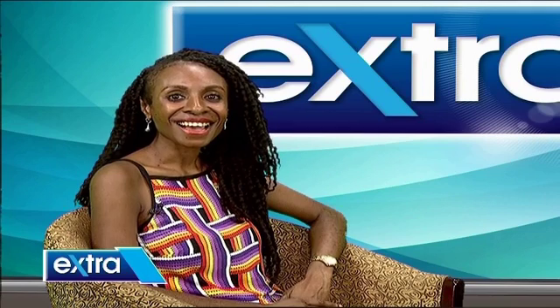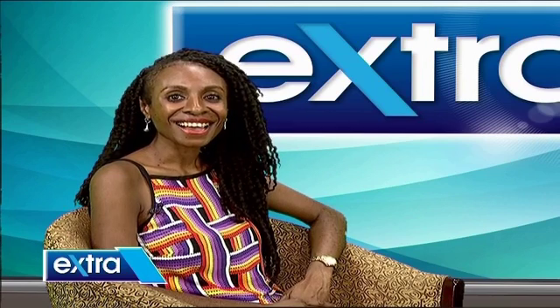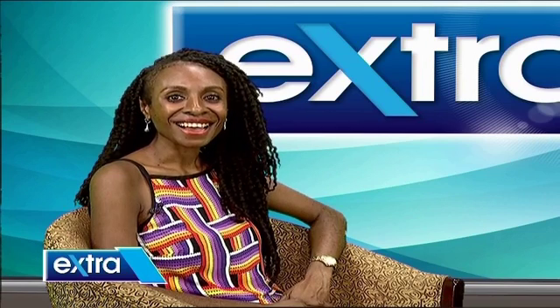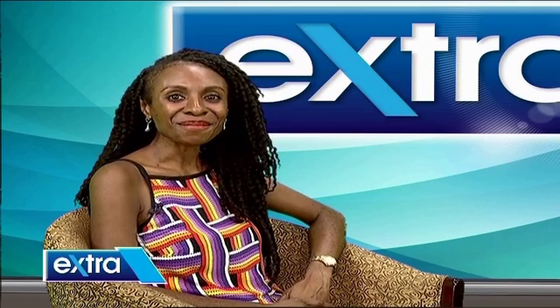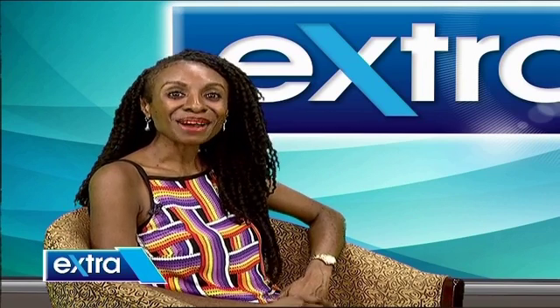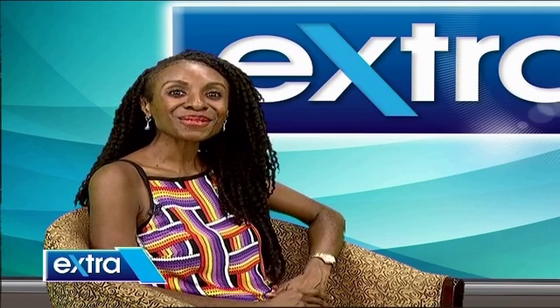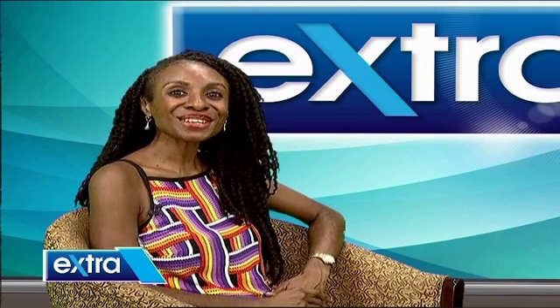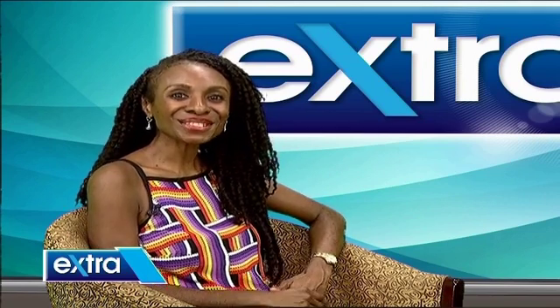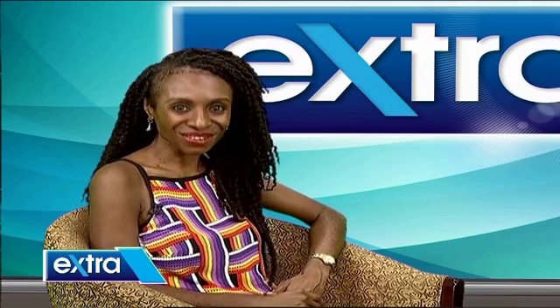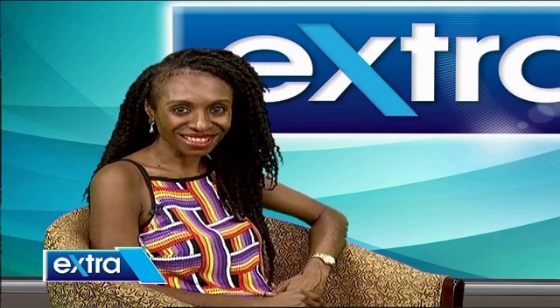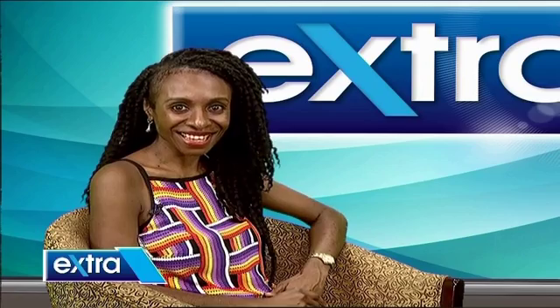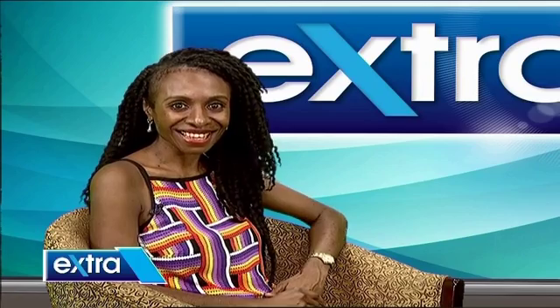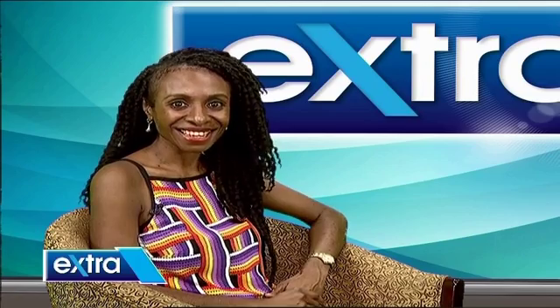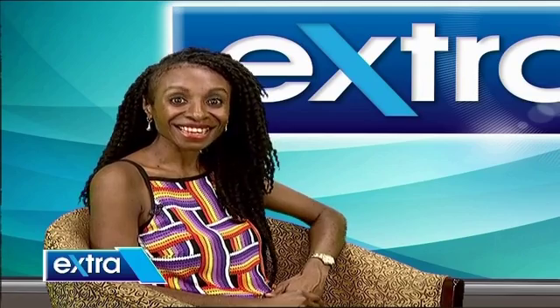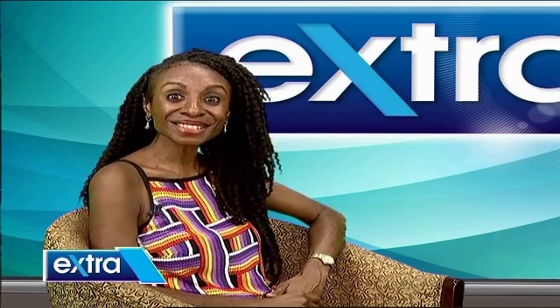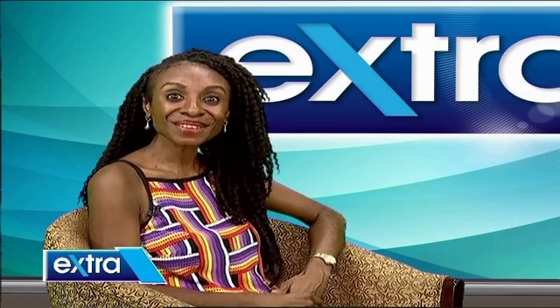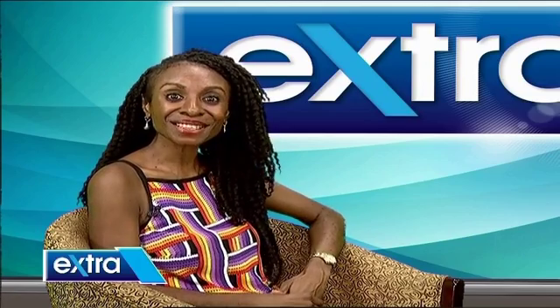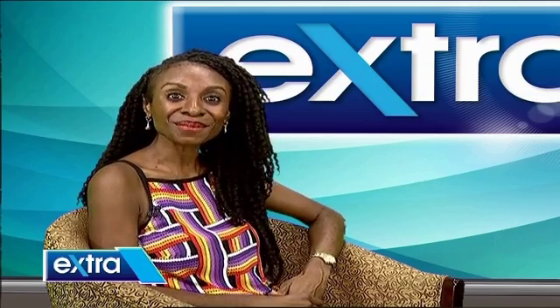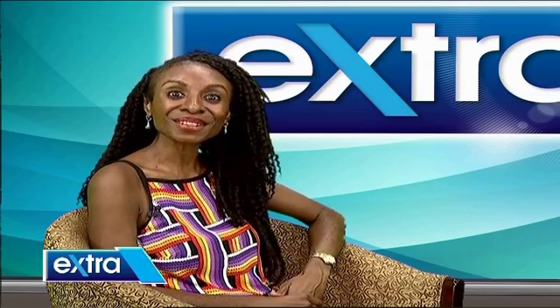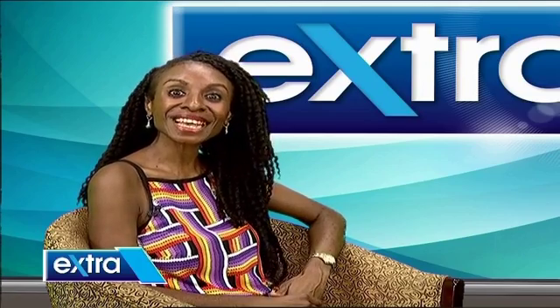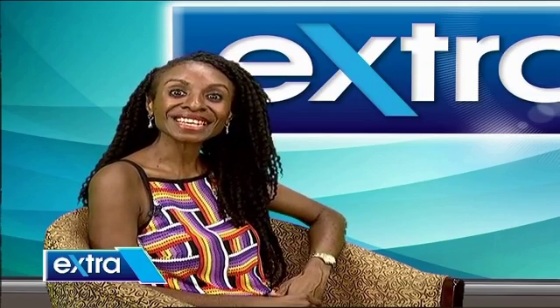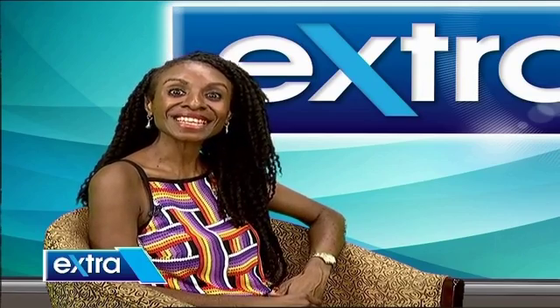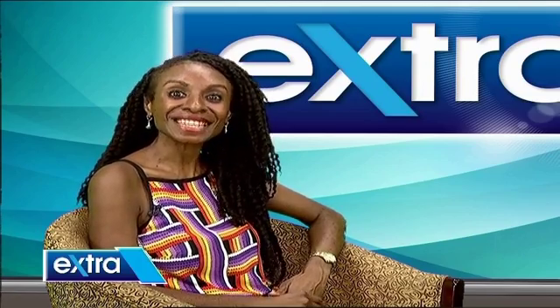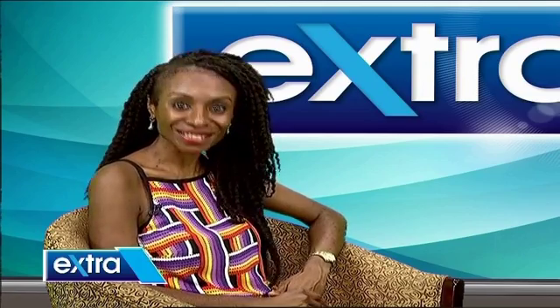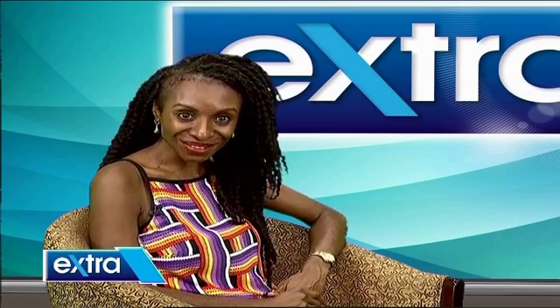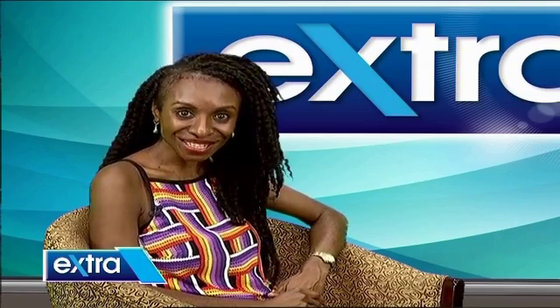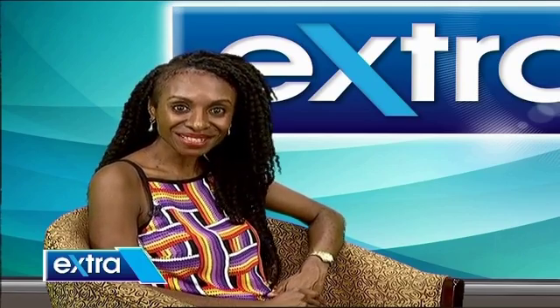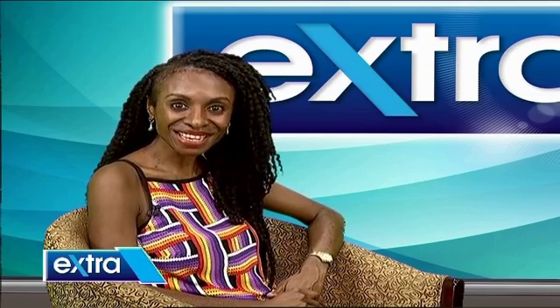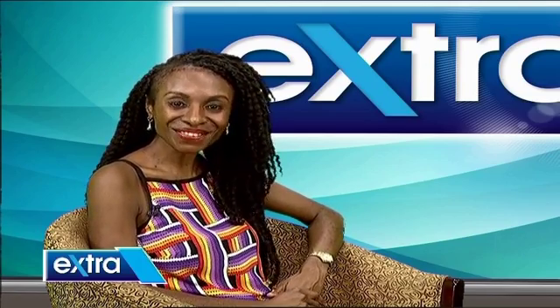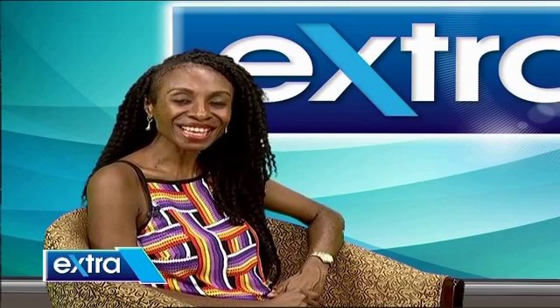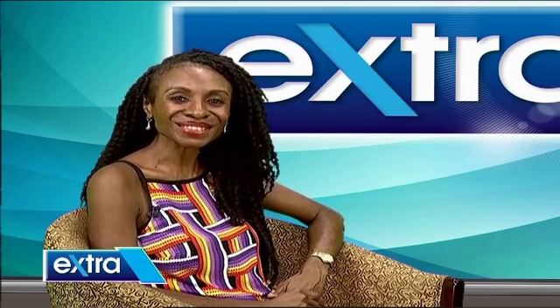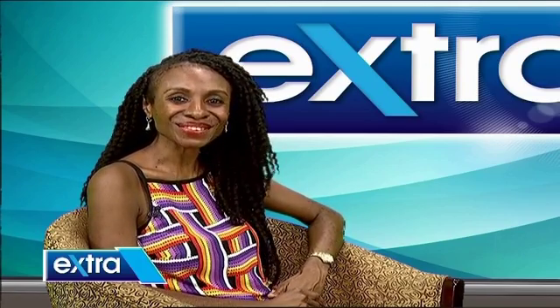A mouth-watering story there. Next, we hit the bowling alley. Let's join James Leia for that story.